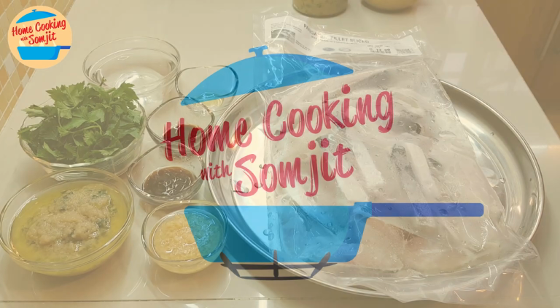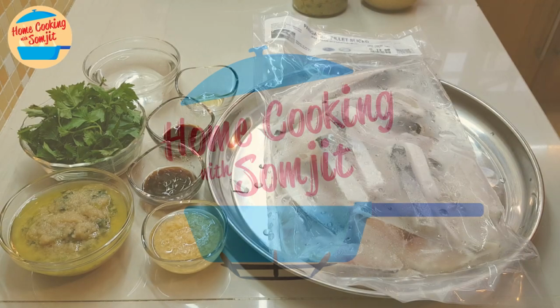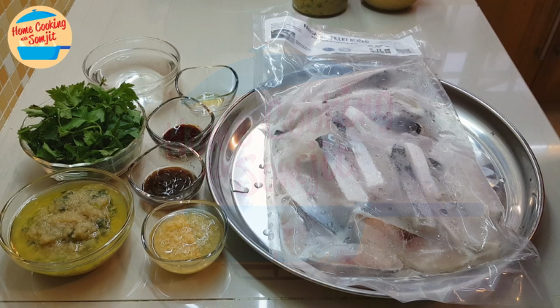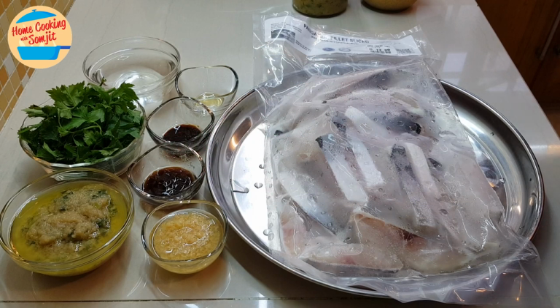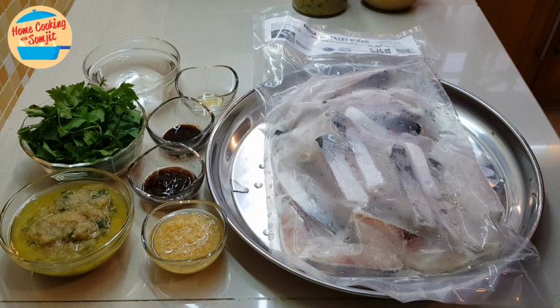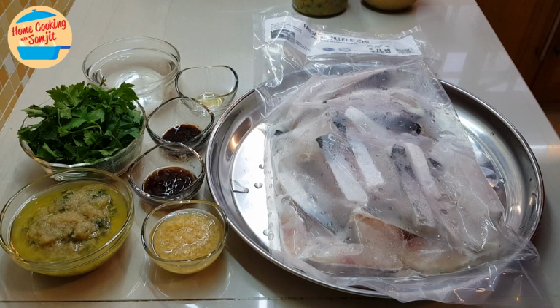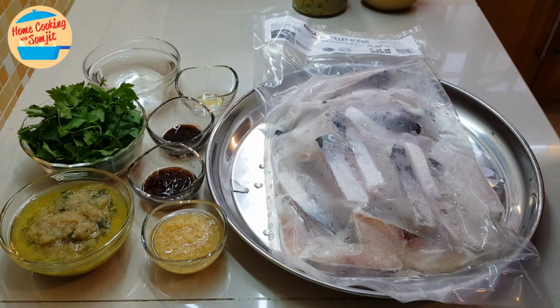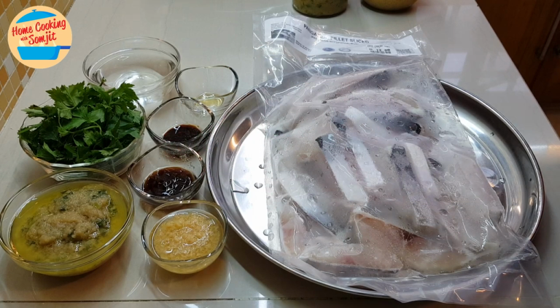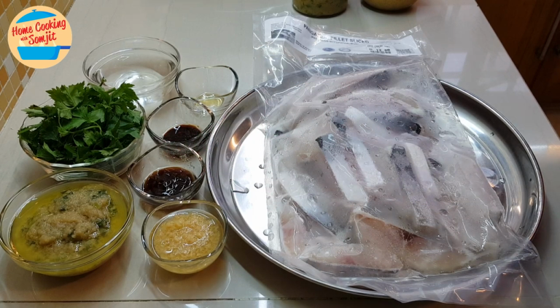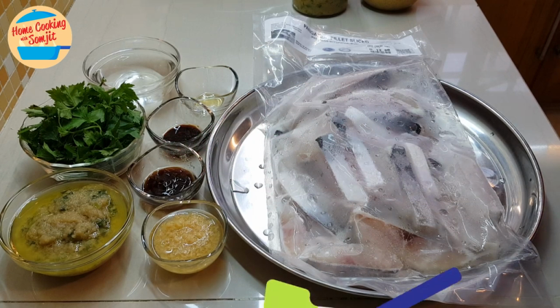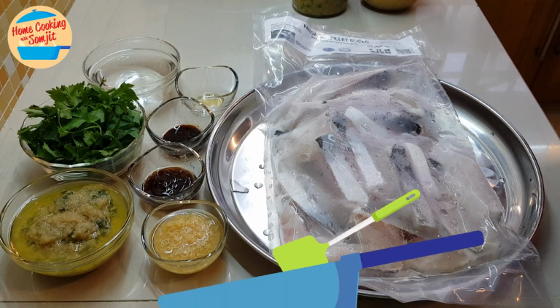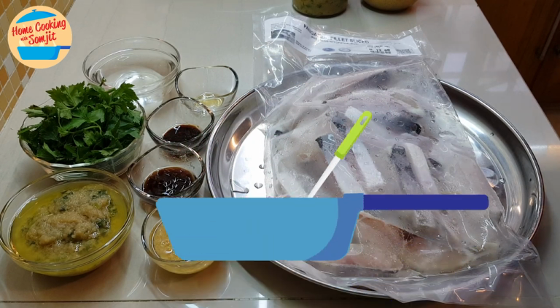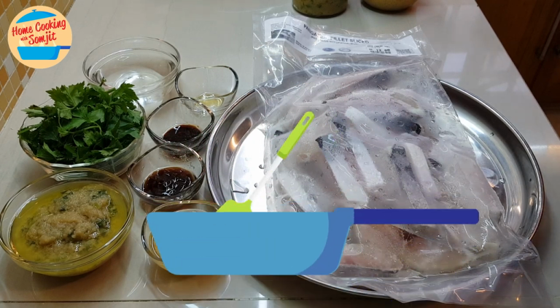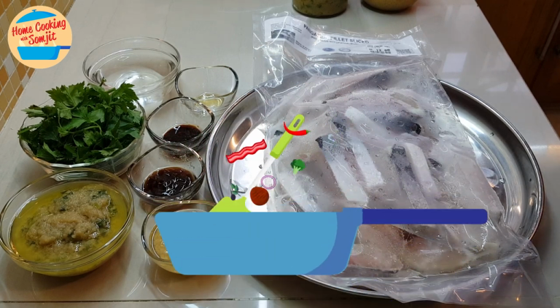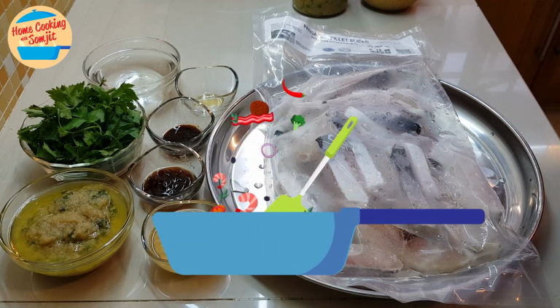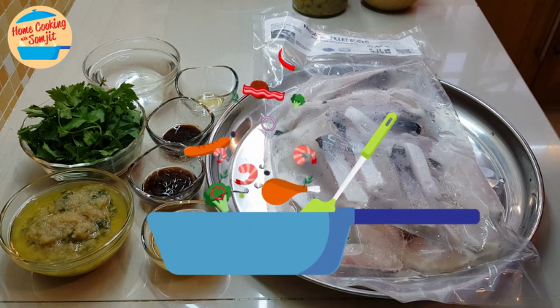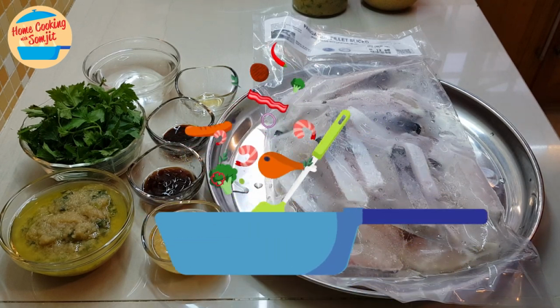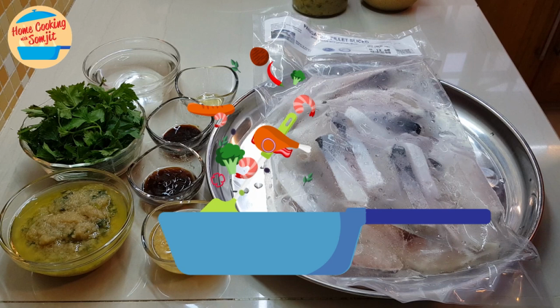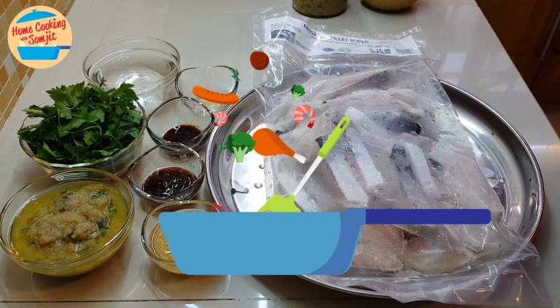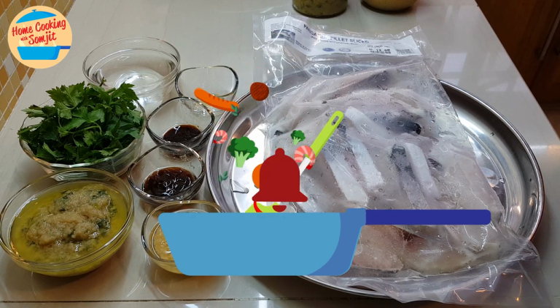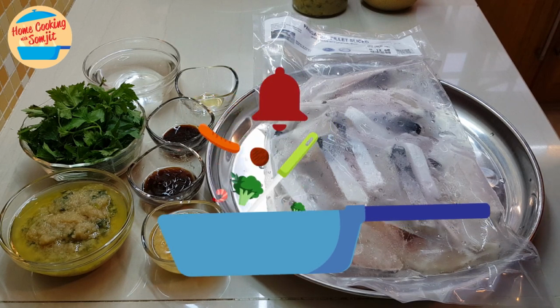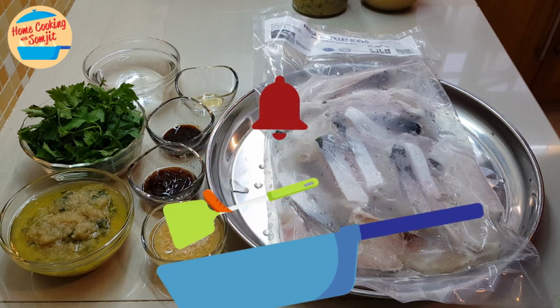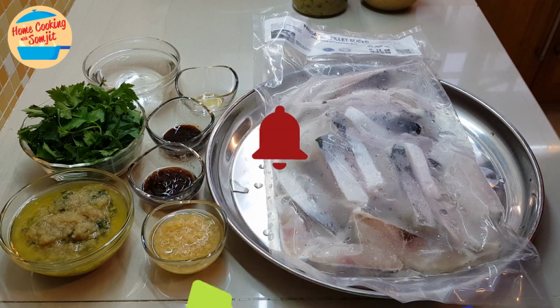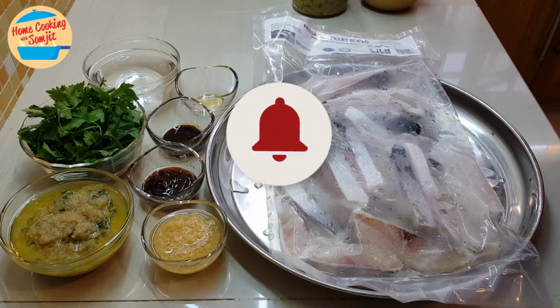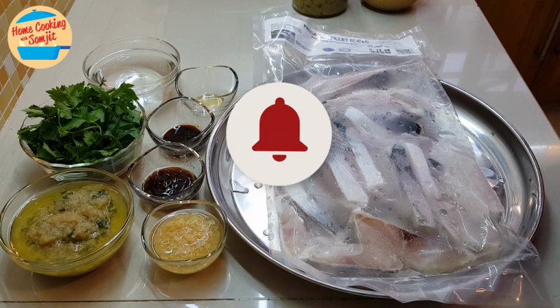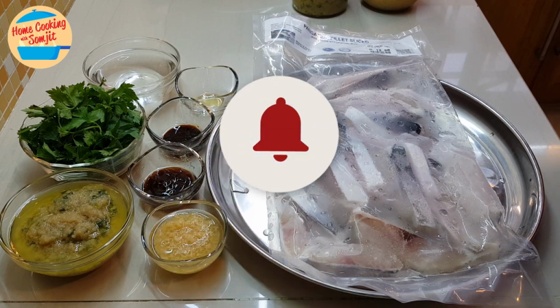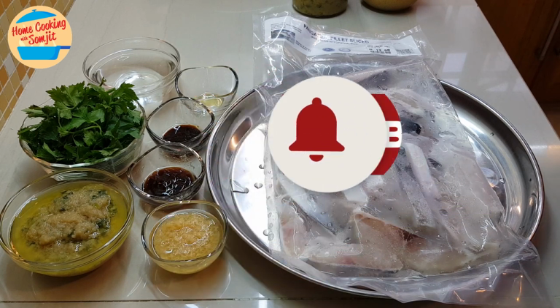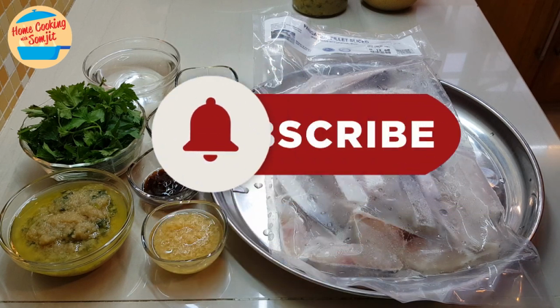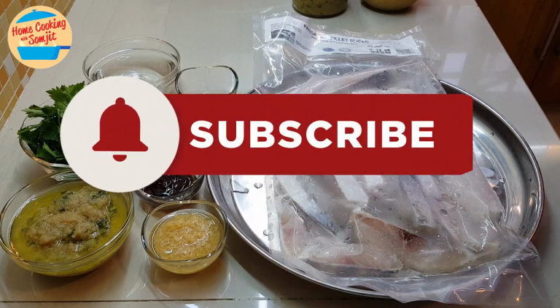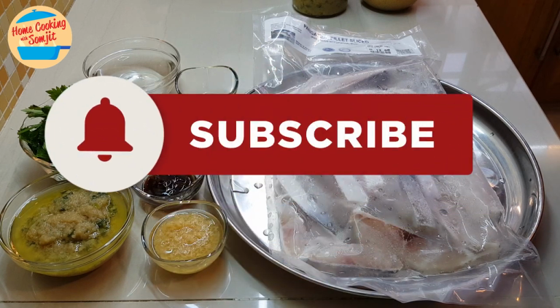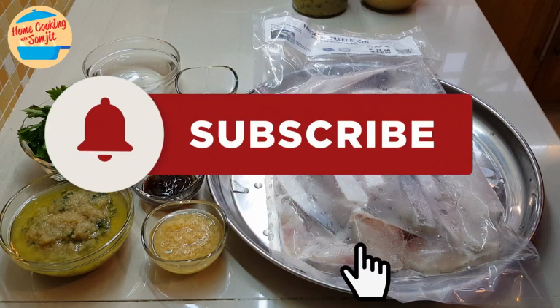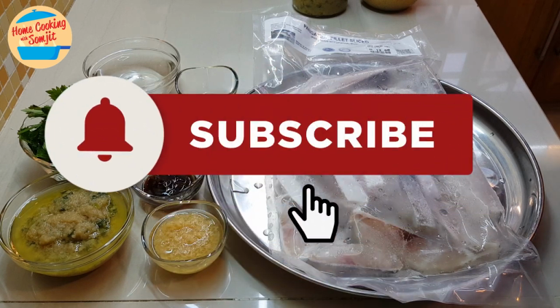Hello, welcome to home cooking with Song Chit. Today I'm going to cook patin fish in ginger and spring onion sauce.